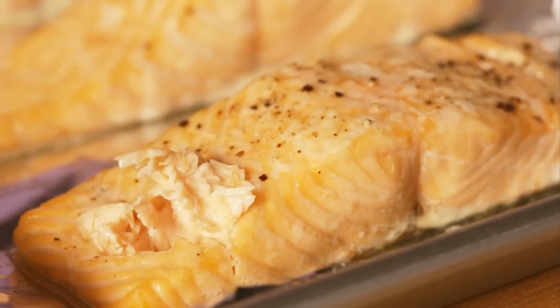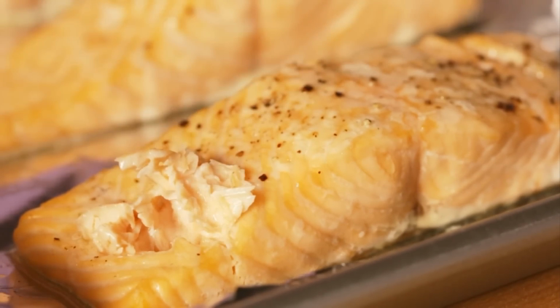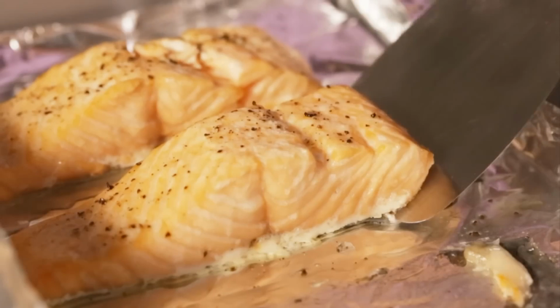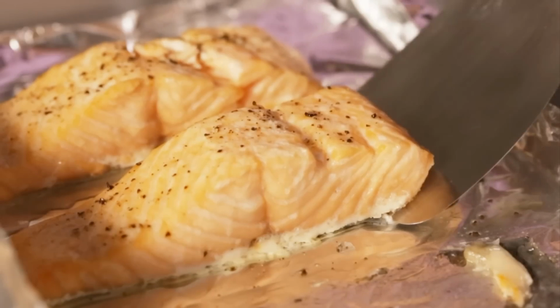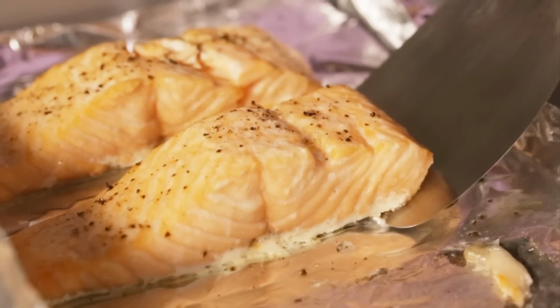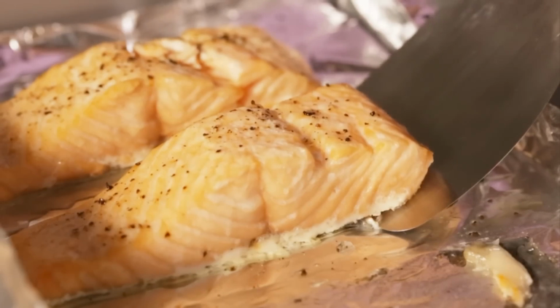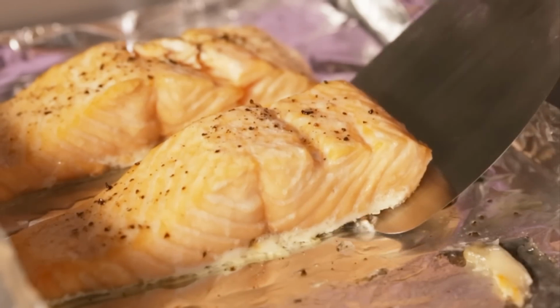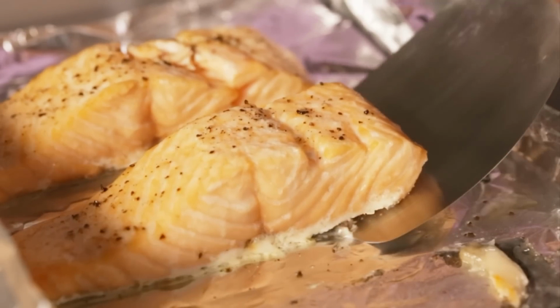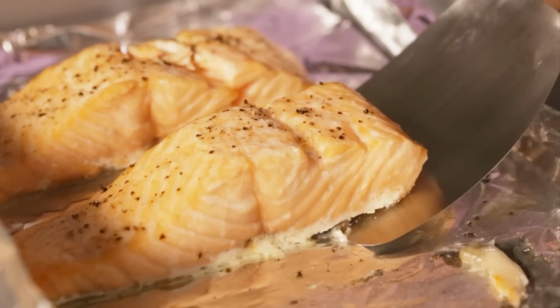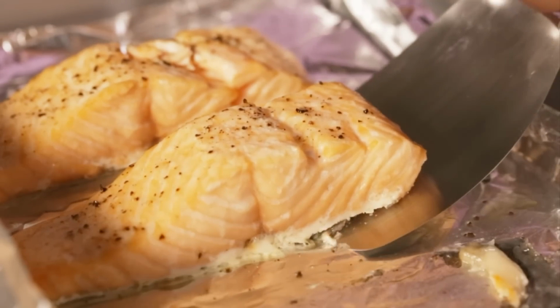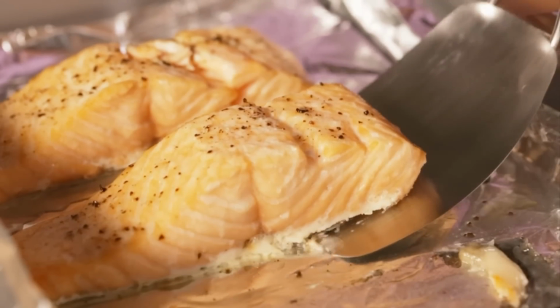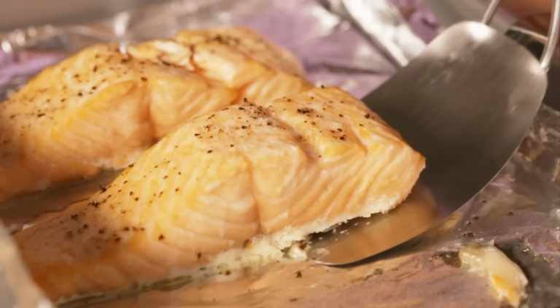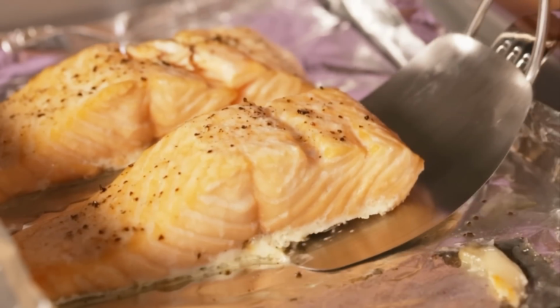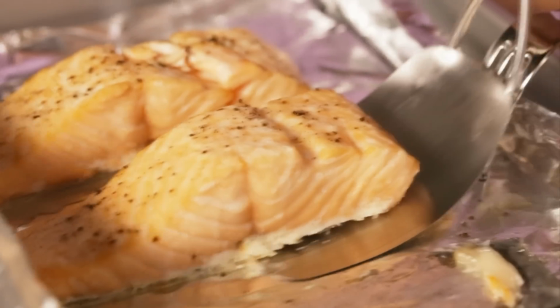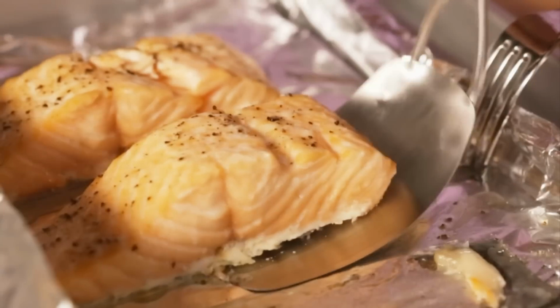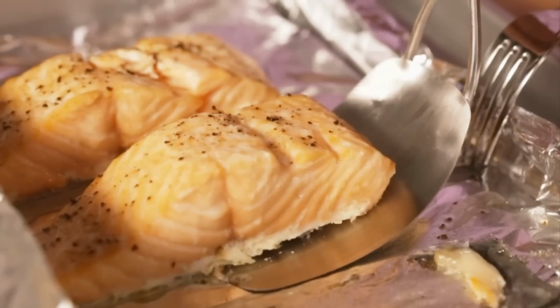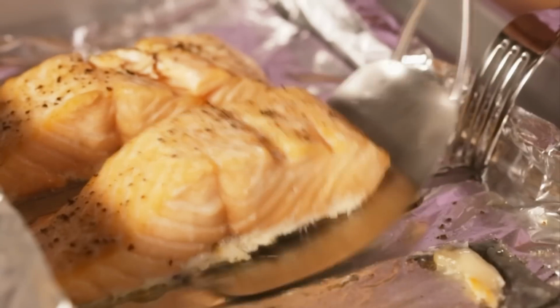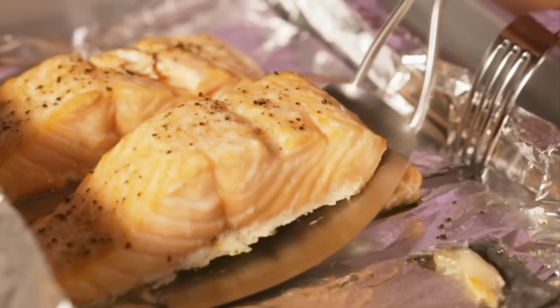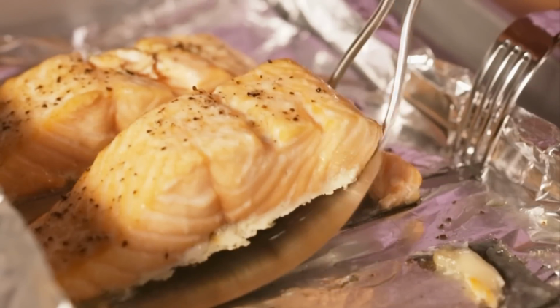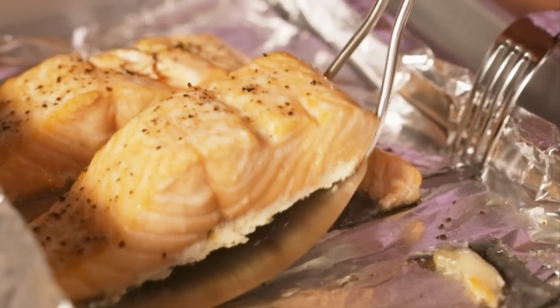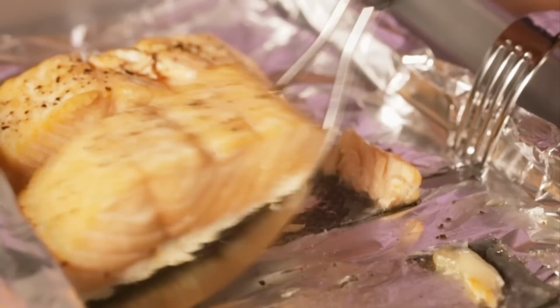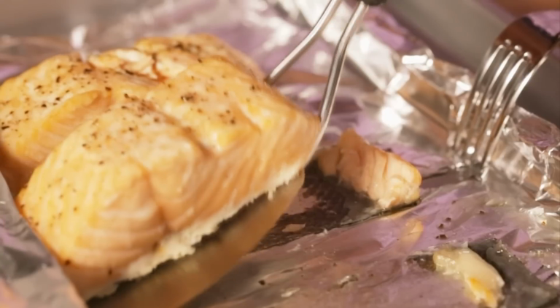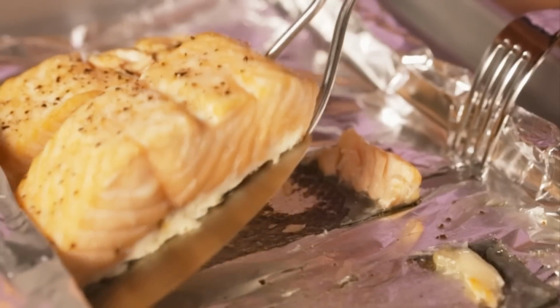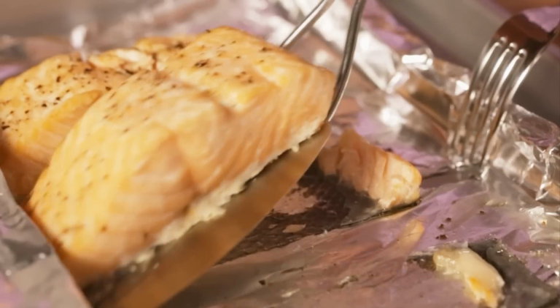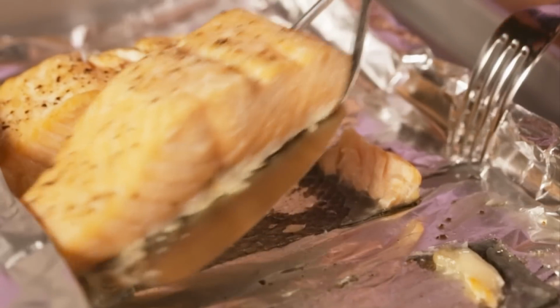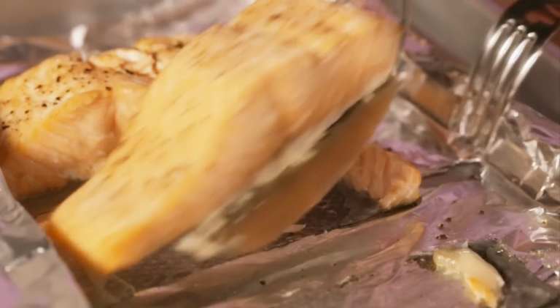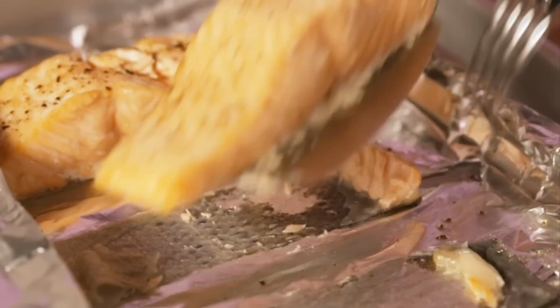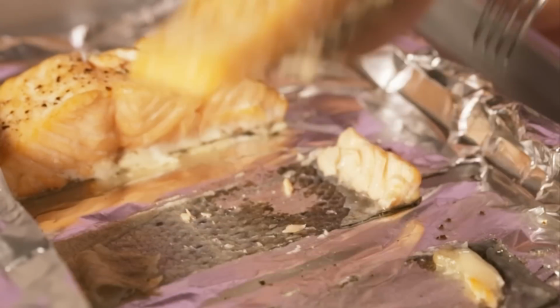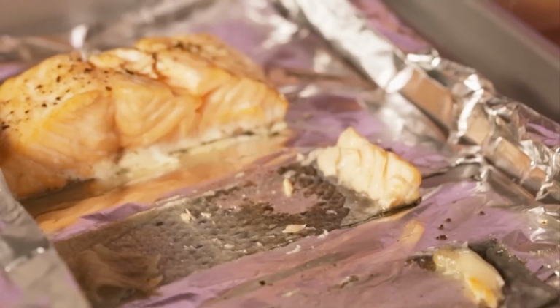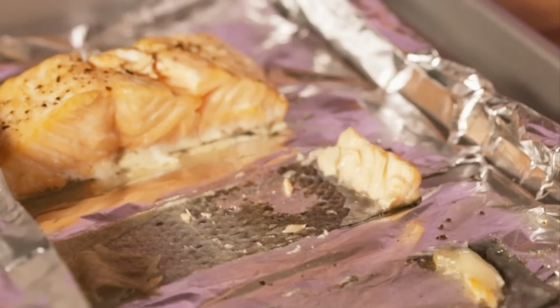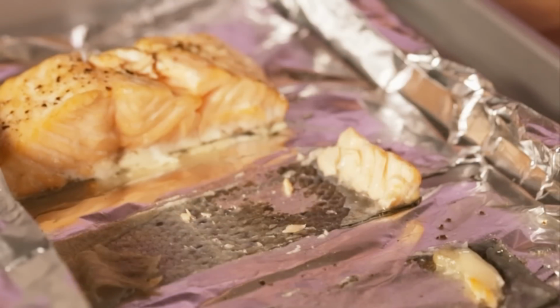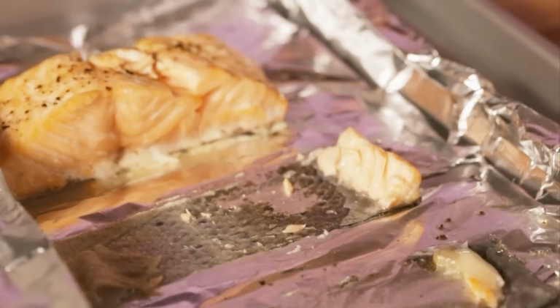To serve, work a wide spatula between the salmon and the skin, lifting the salmon away from the skin.